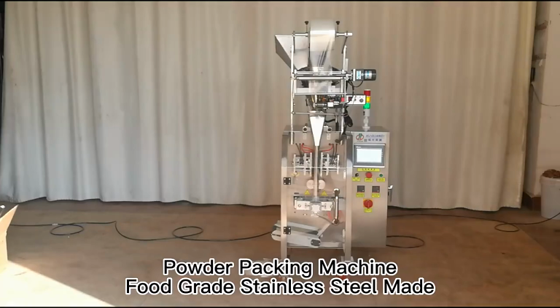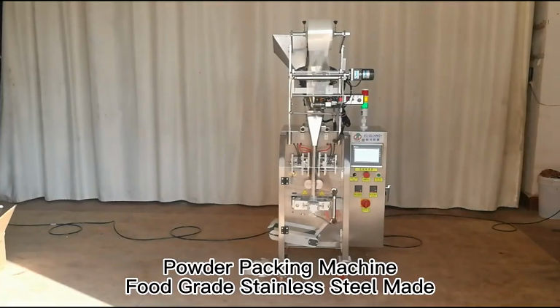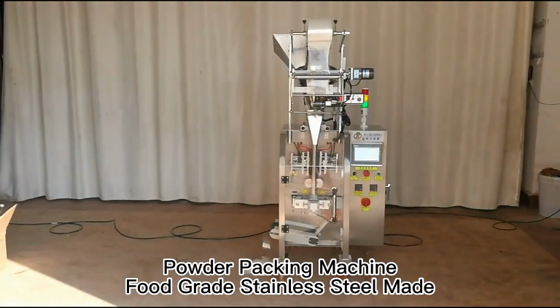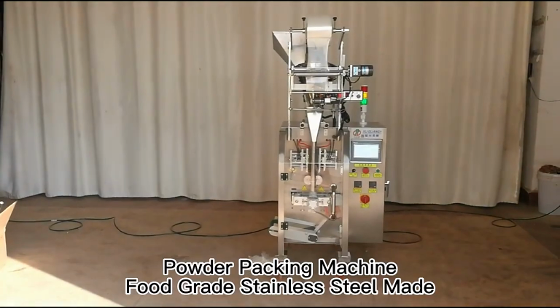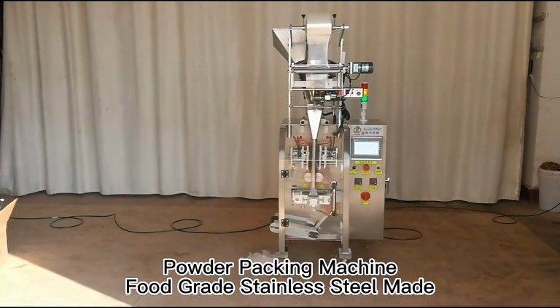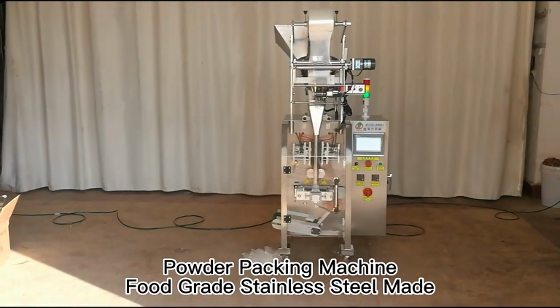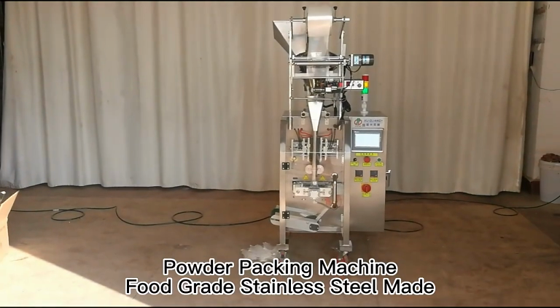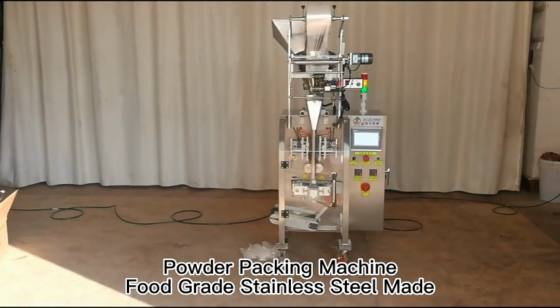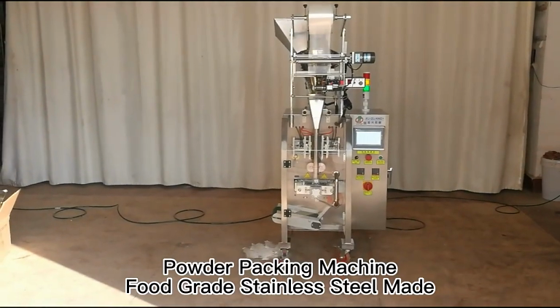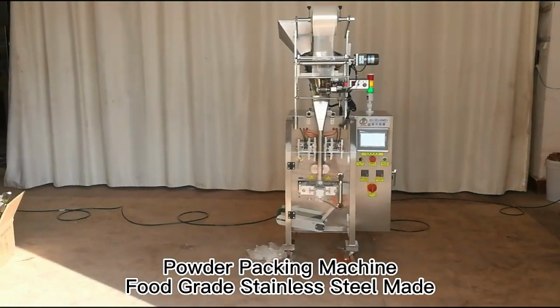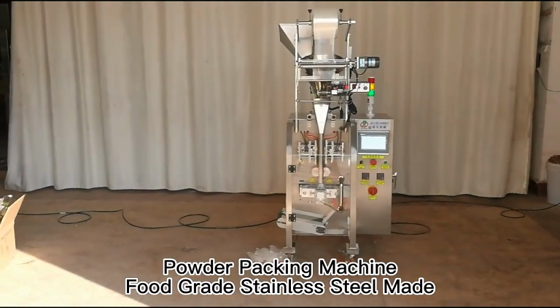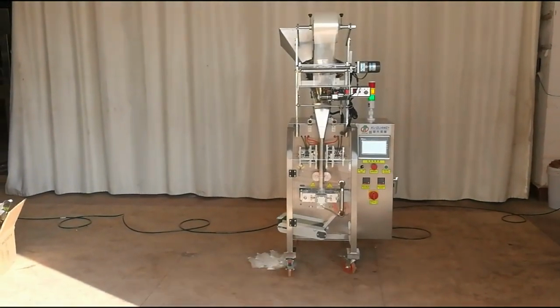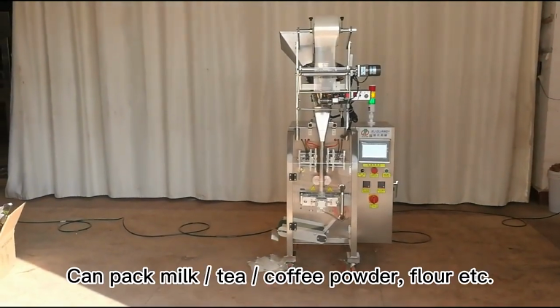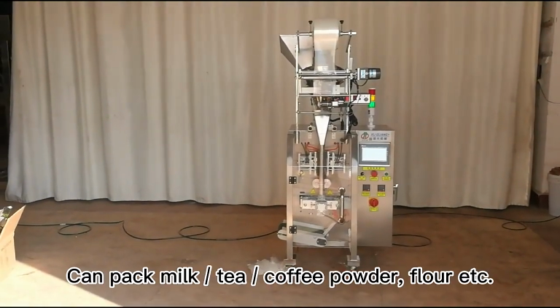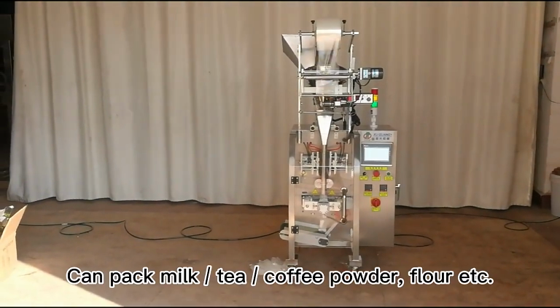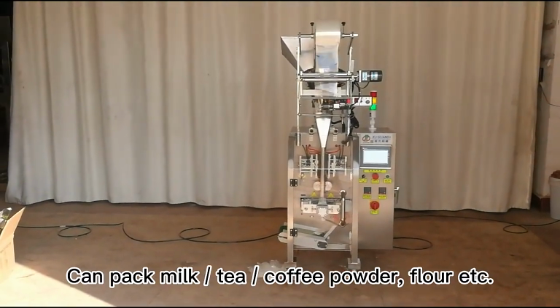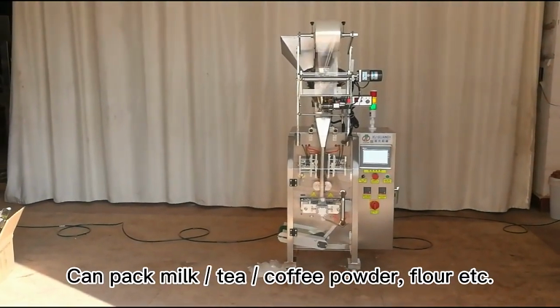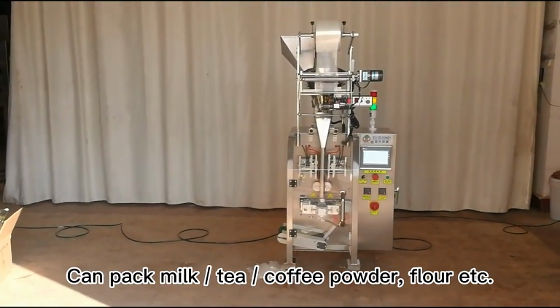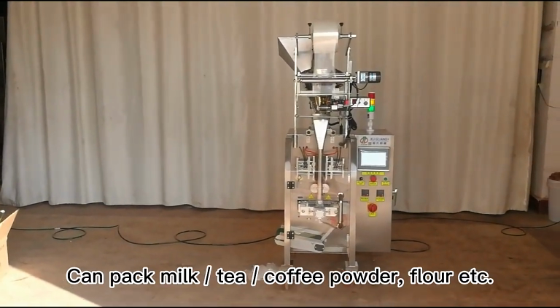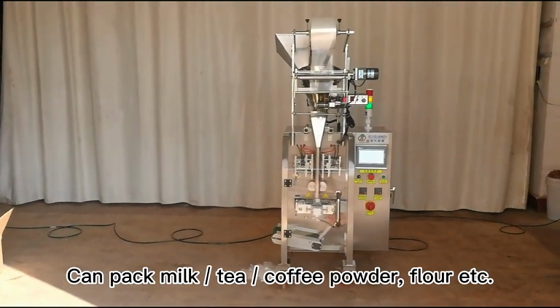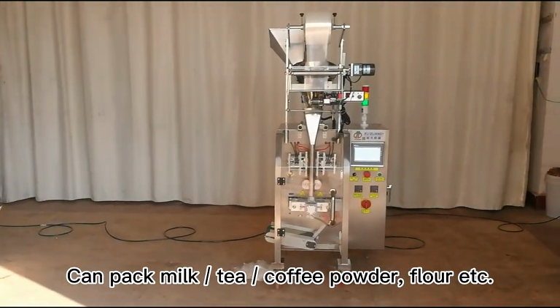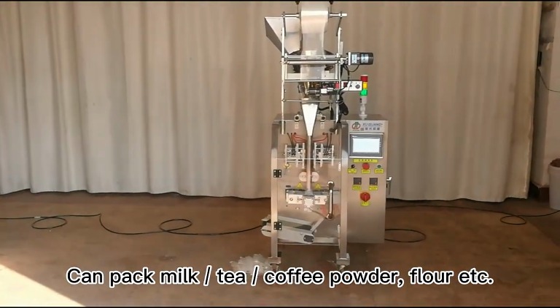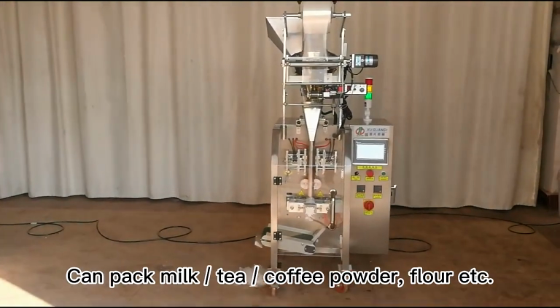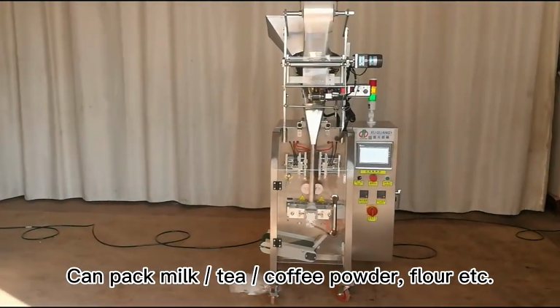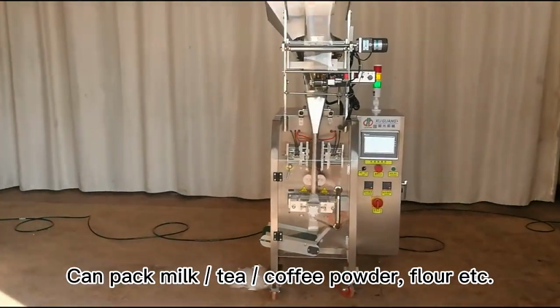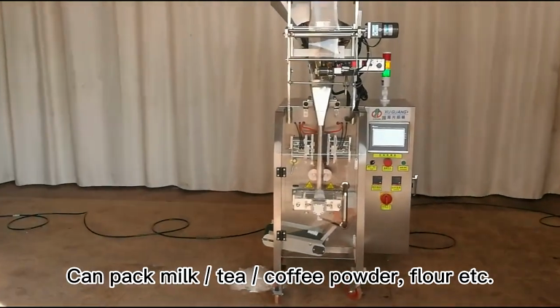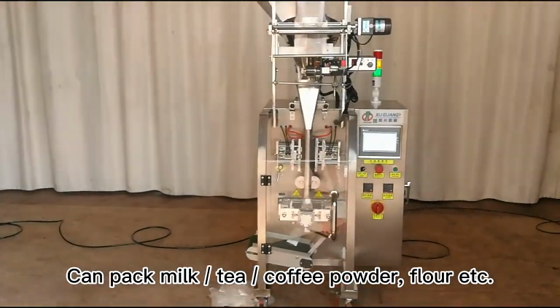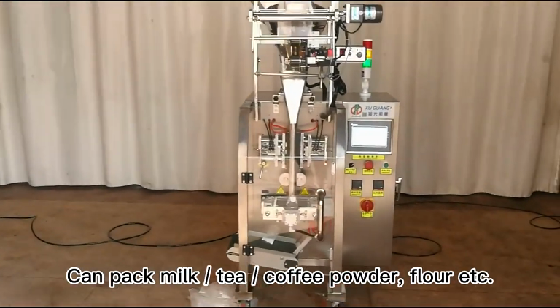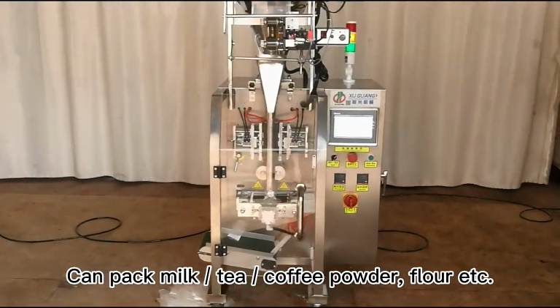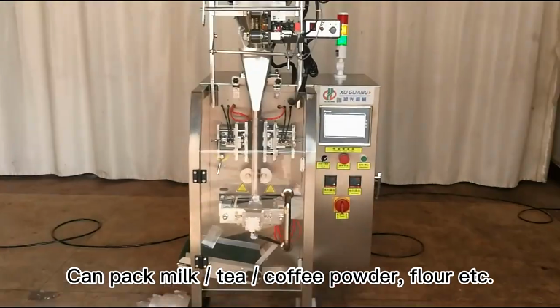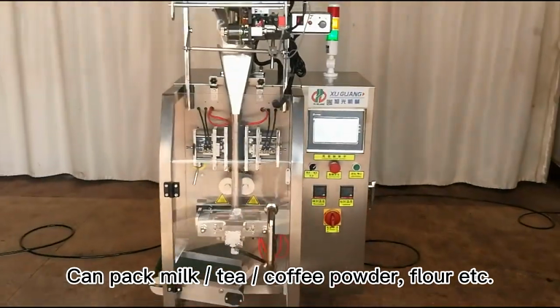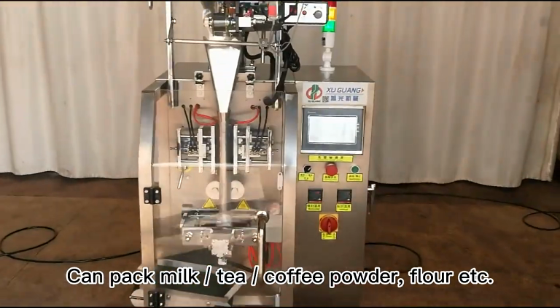This is a powder packing machine that can pack milk, tea, coffee, powder, flour, etc.